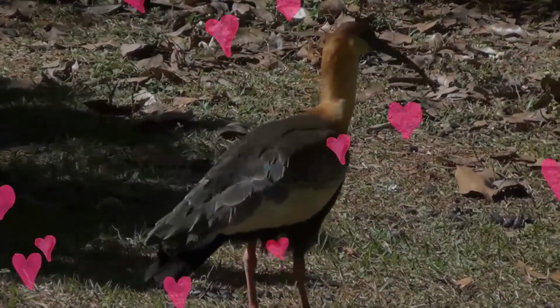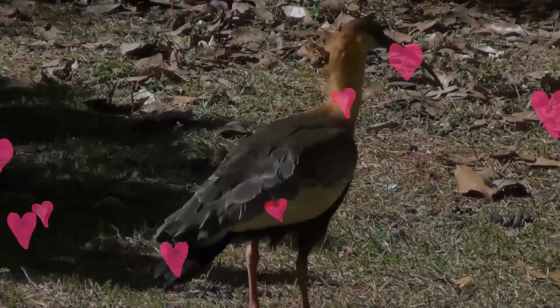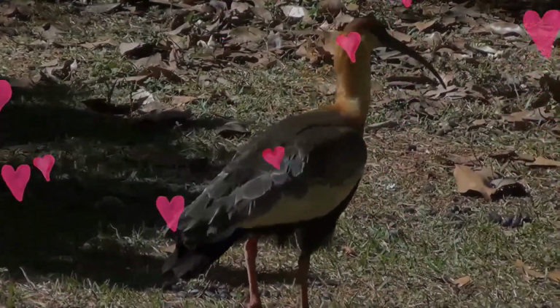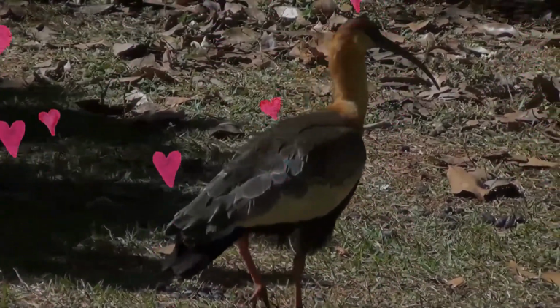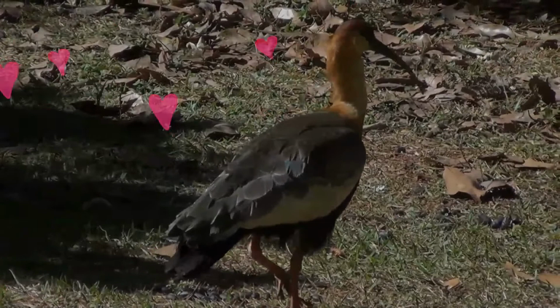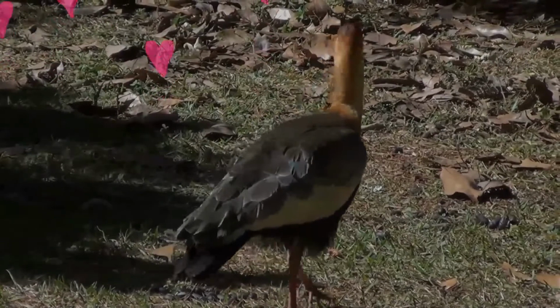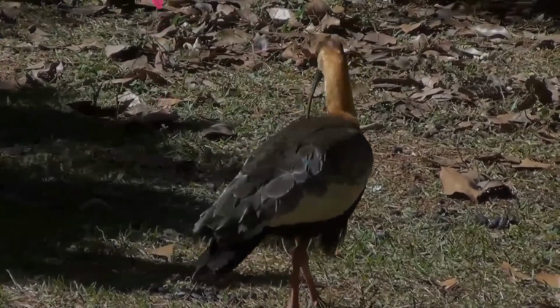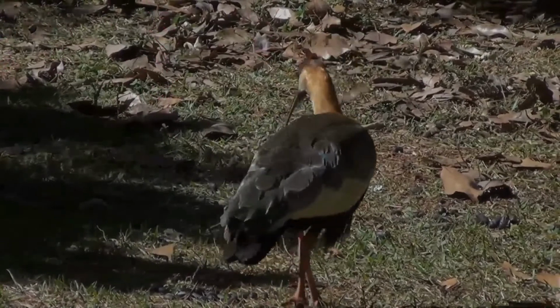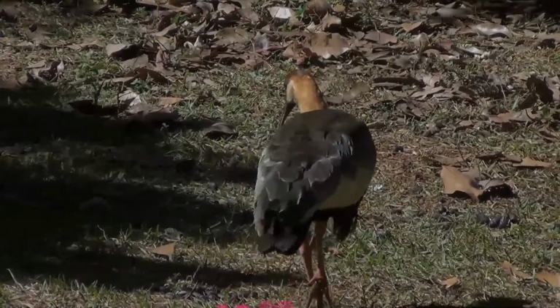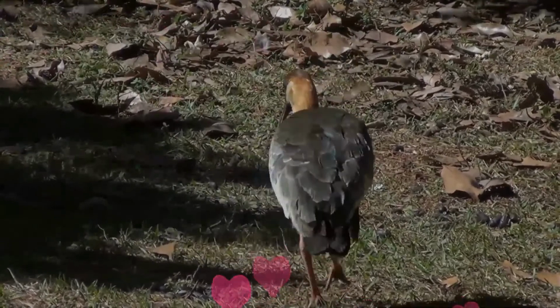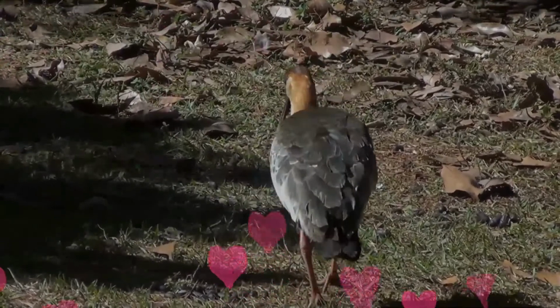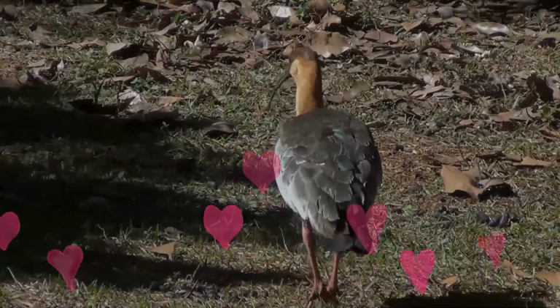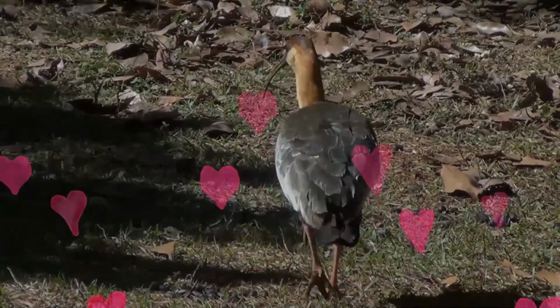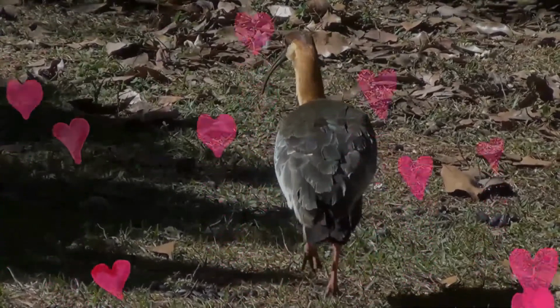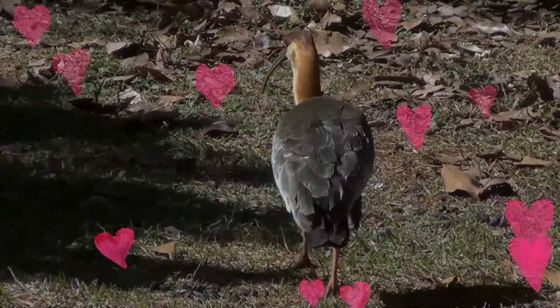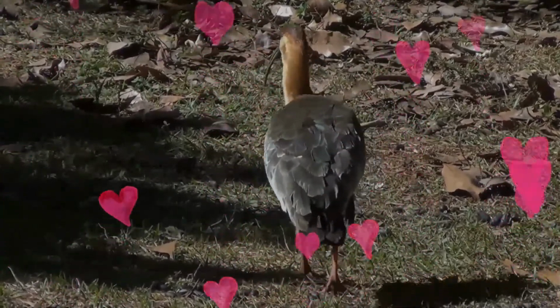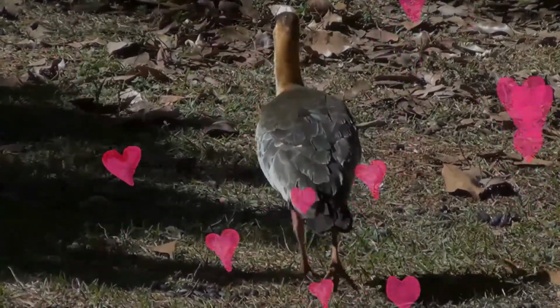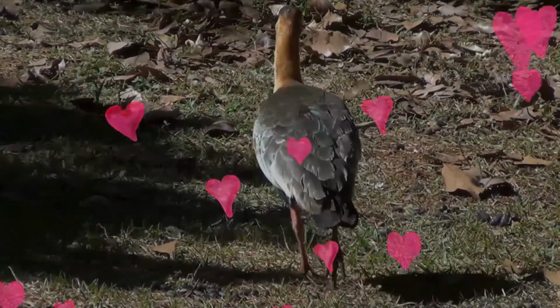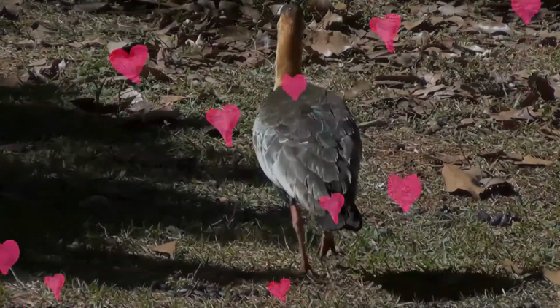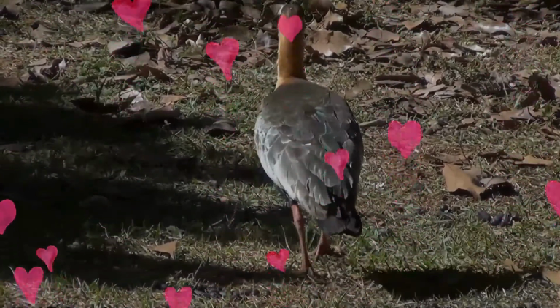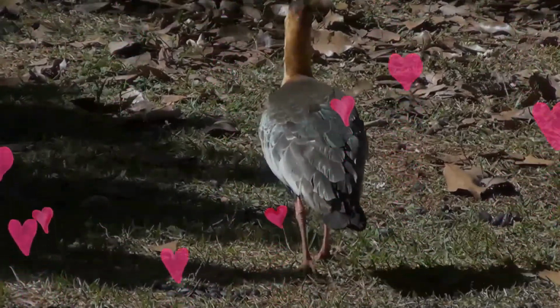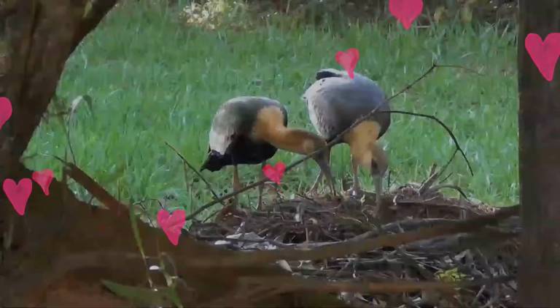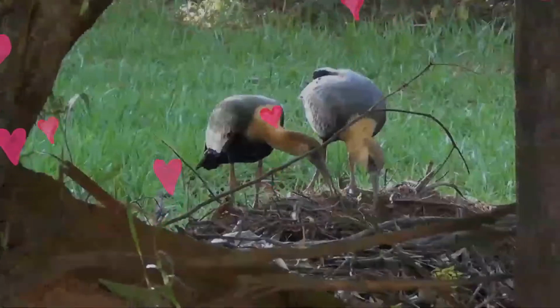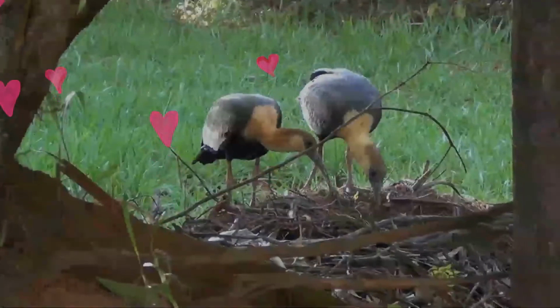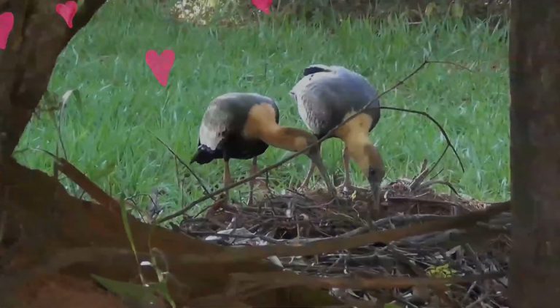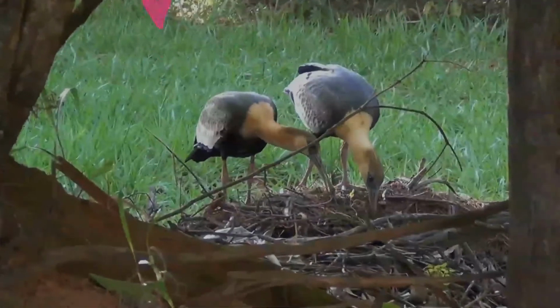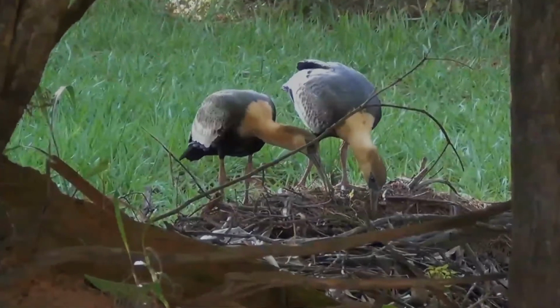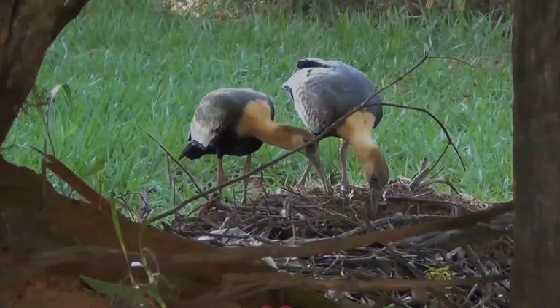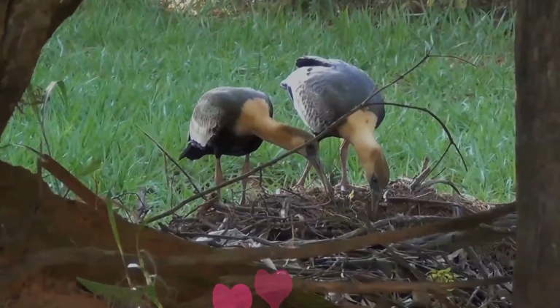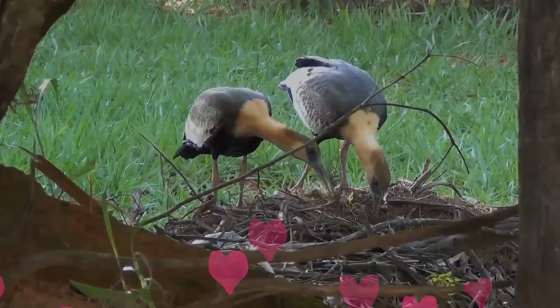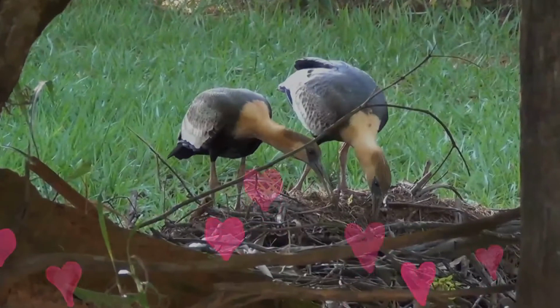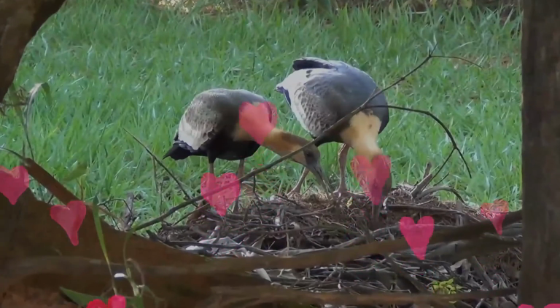The neck is buffish, the upper parts are gray, the belly and flight feathers are black, and there is a large white patch in the wings.